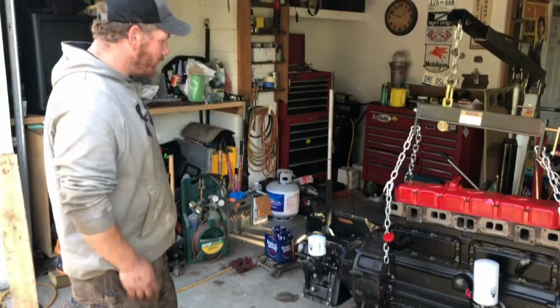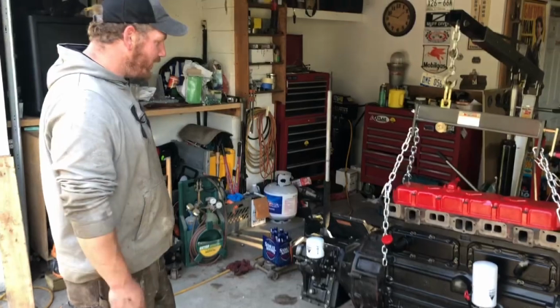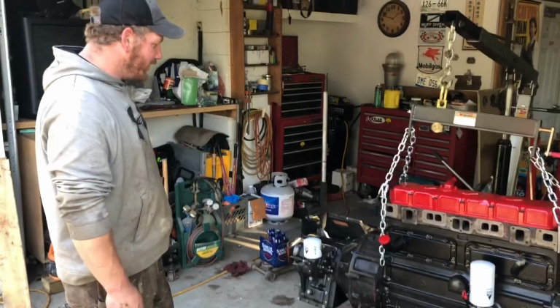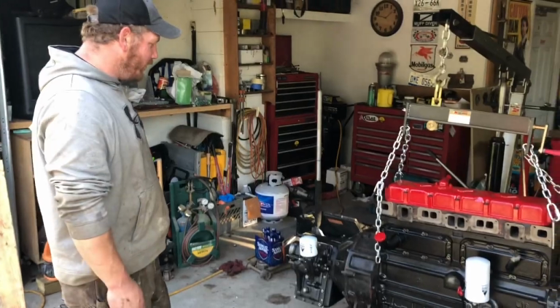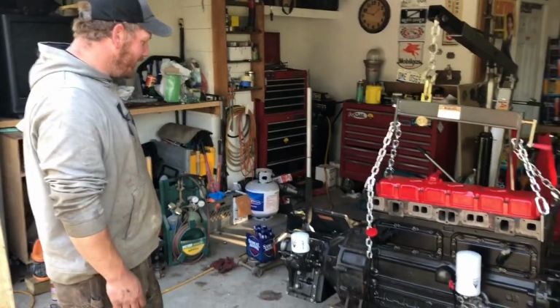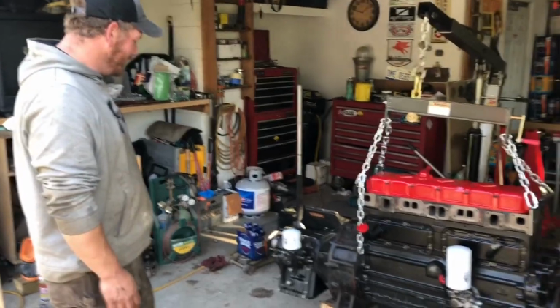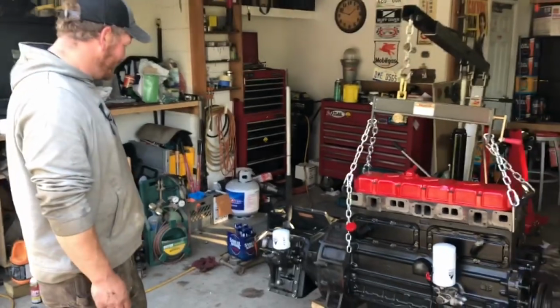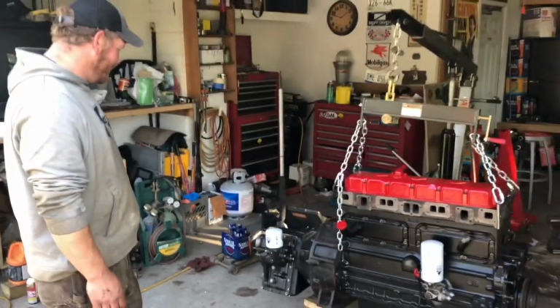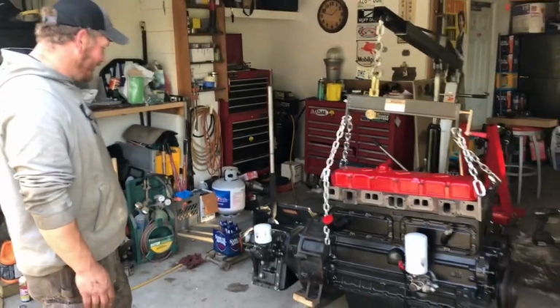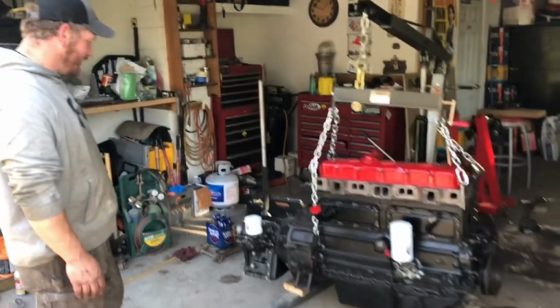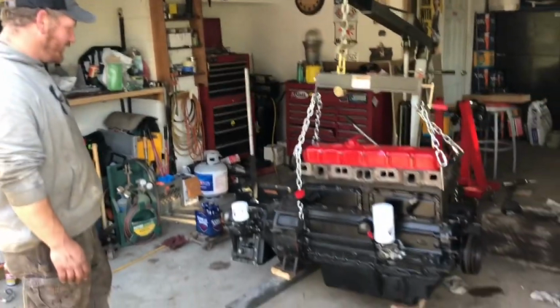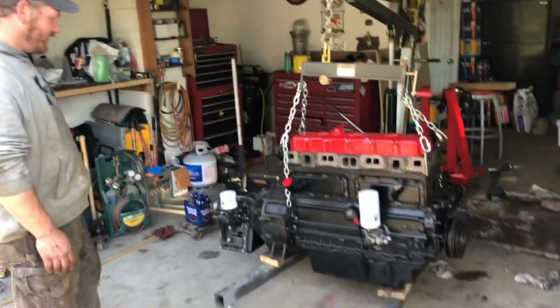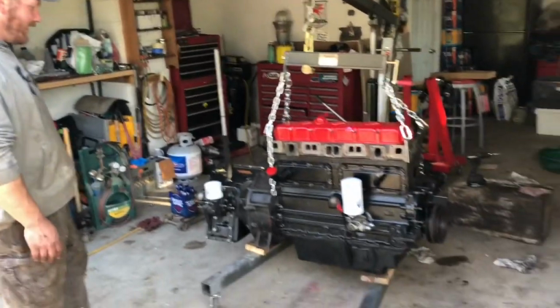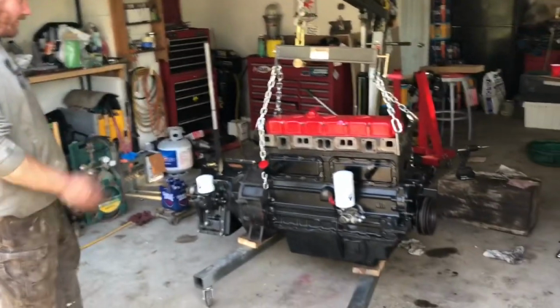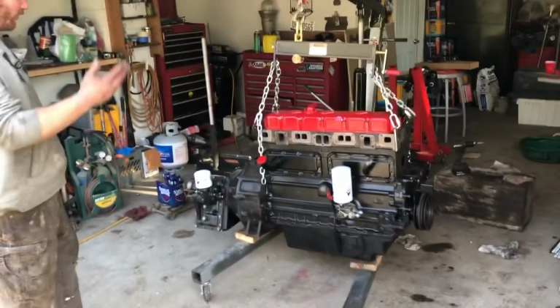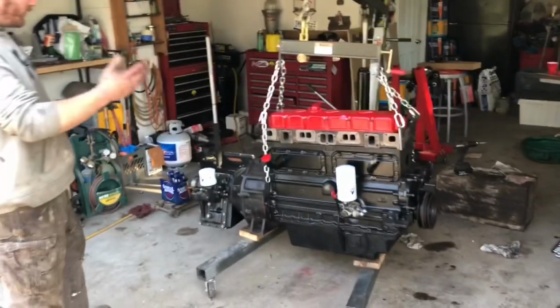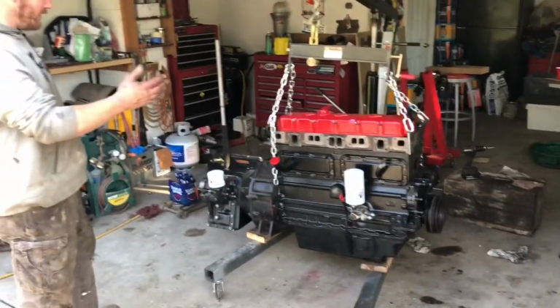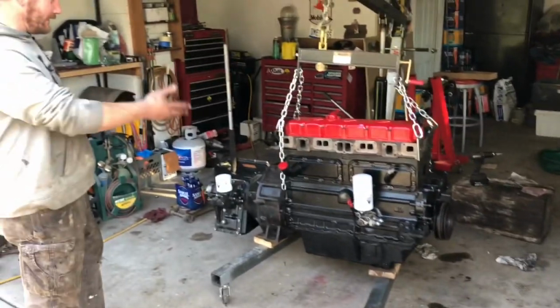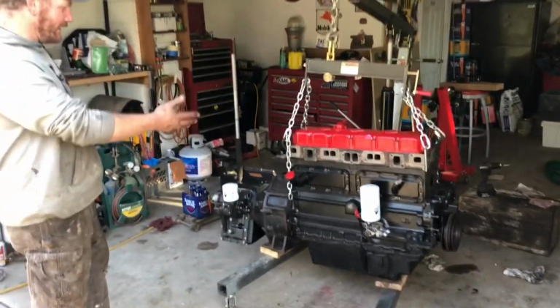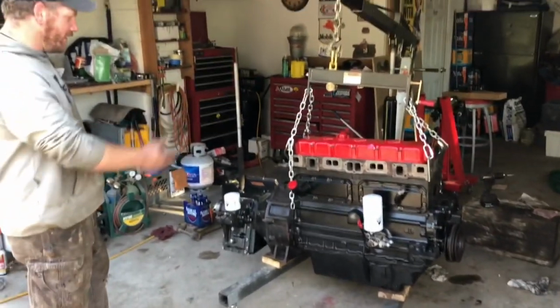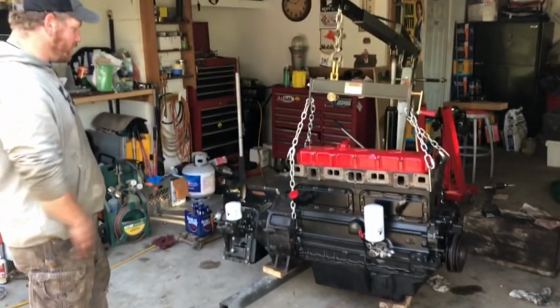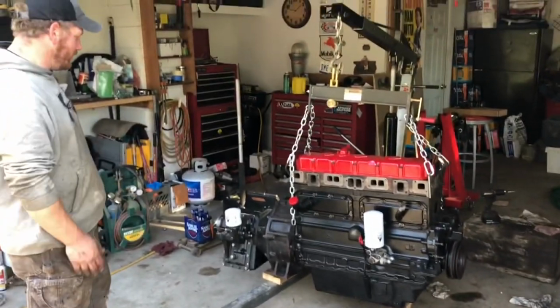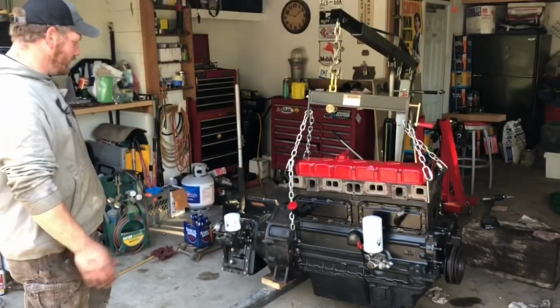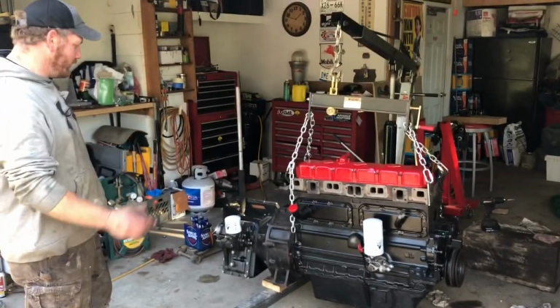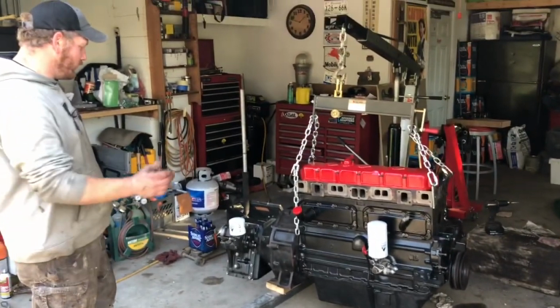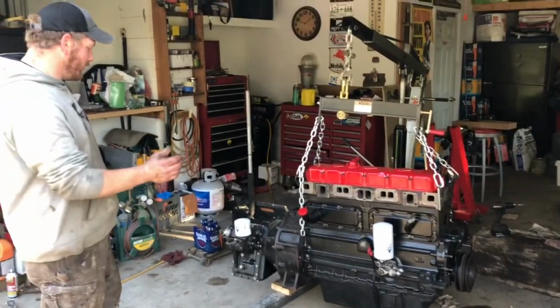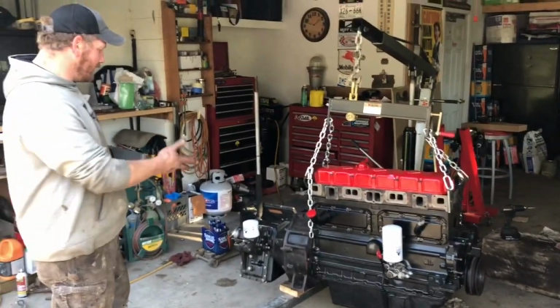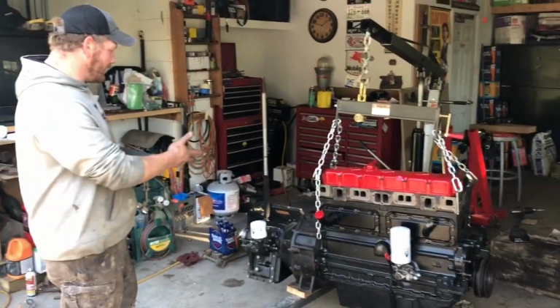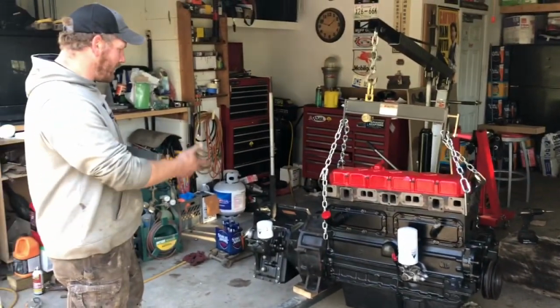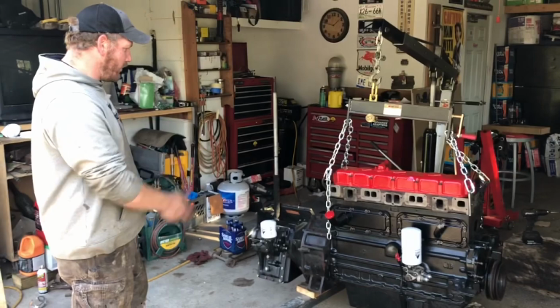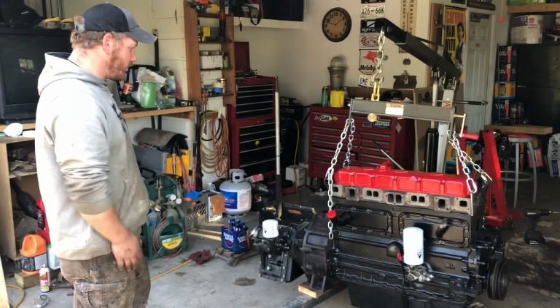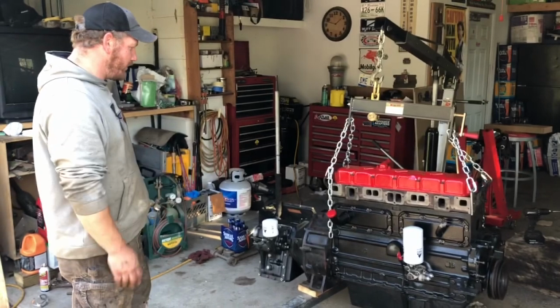Ready to go in. What did you do to it, Steve? Full rebuild on the engine, full rebuild on the power shift.